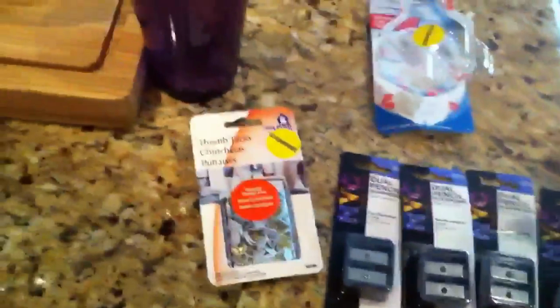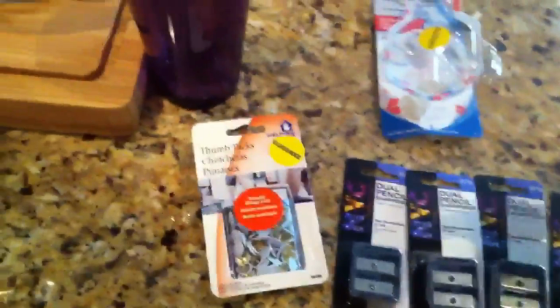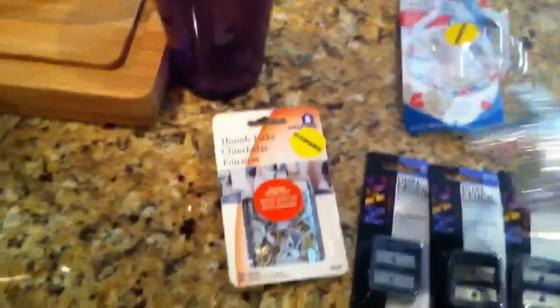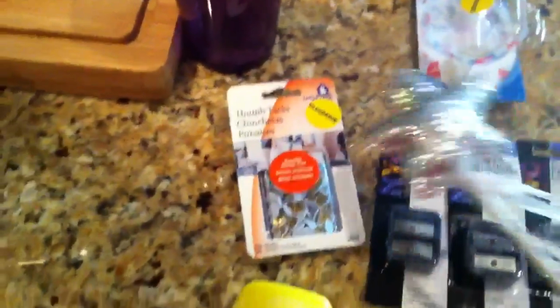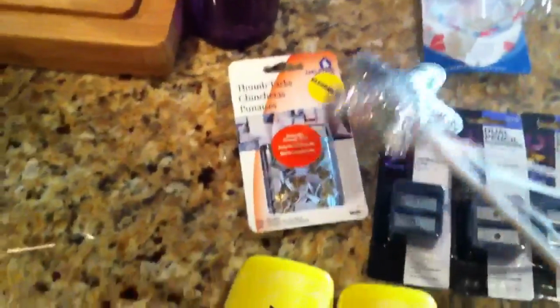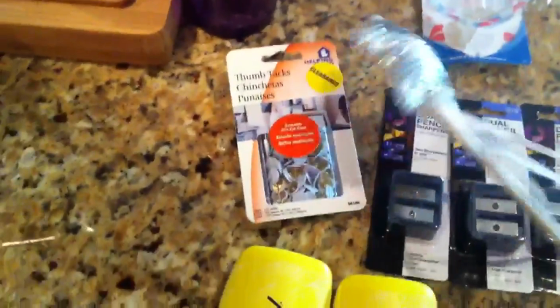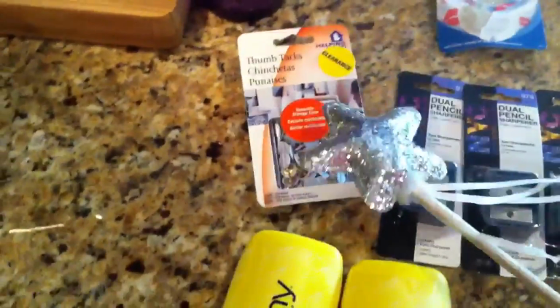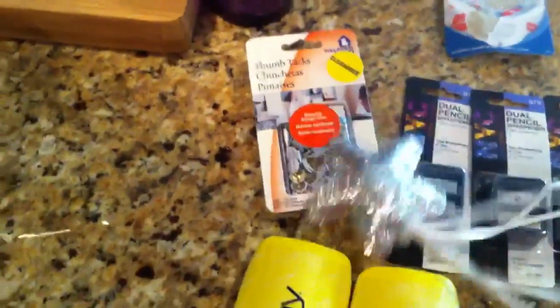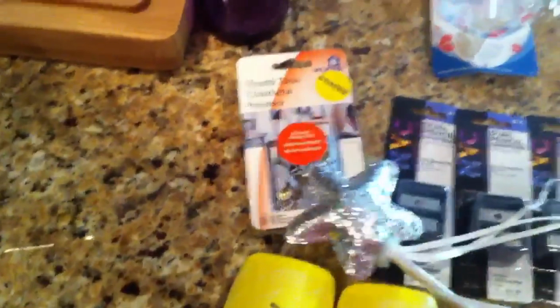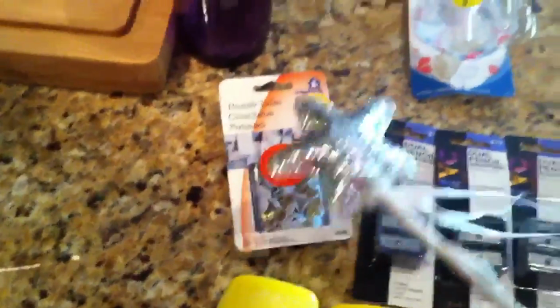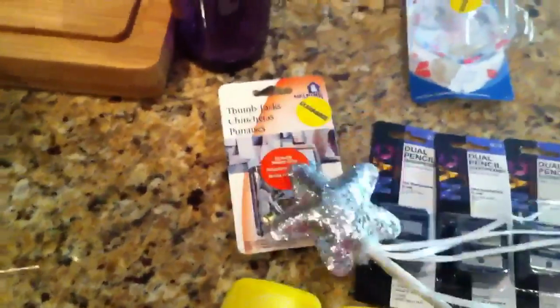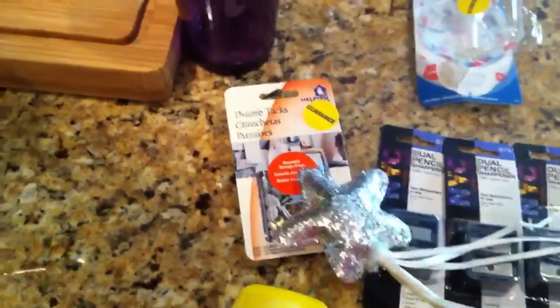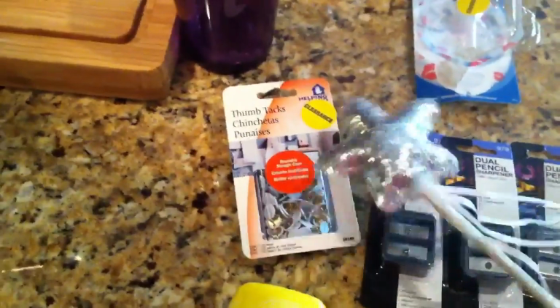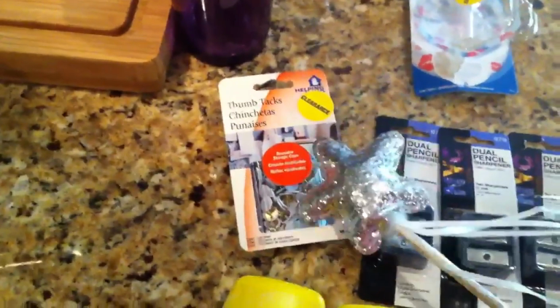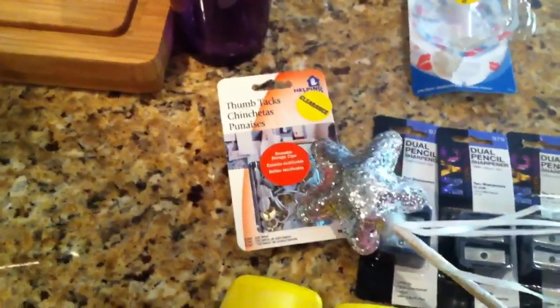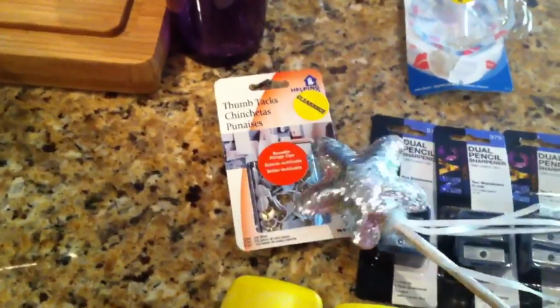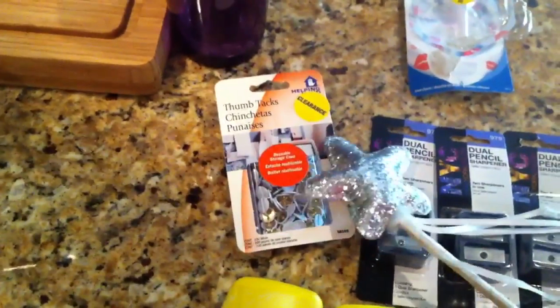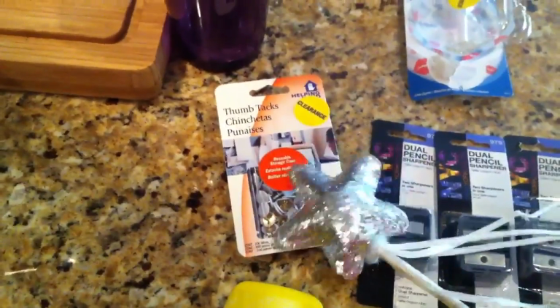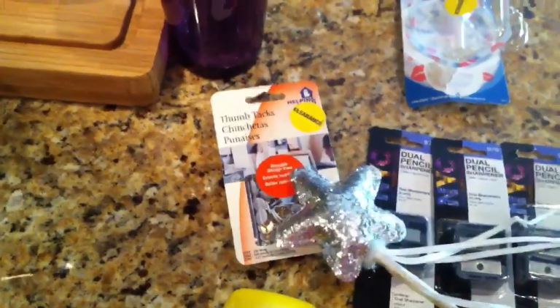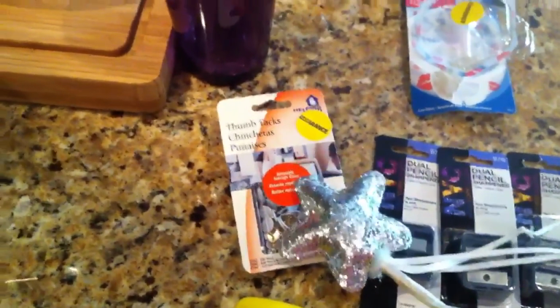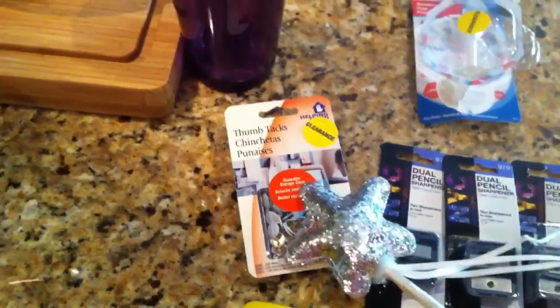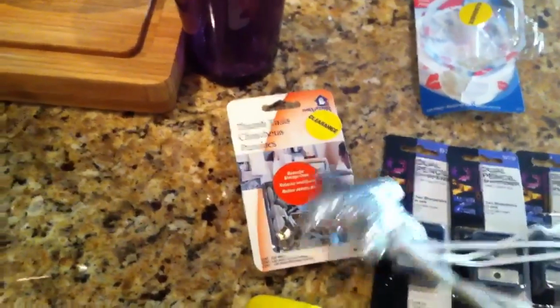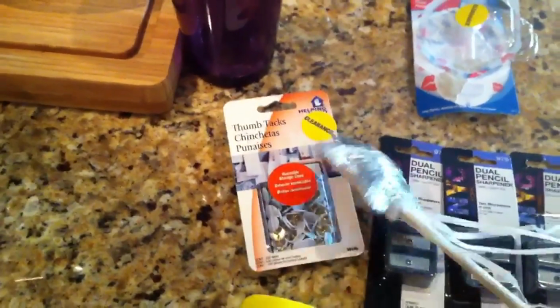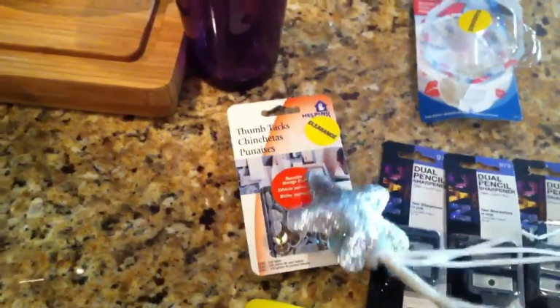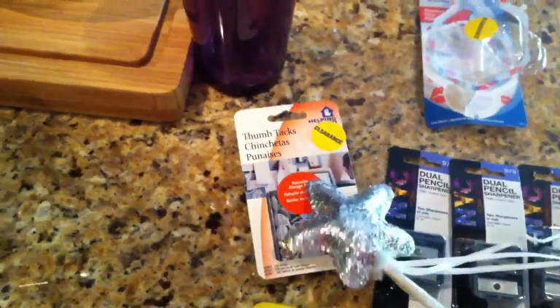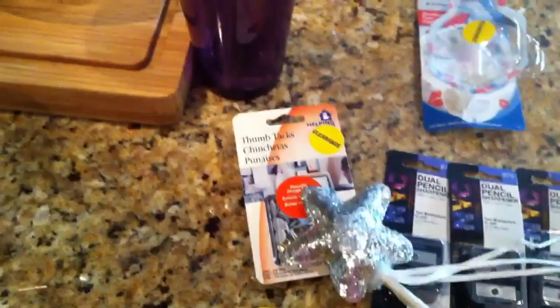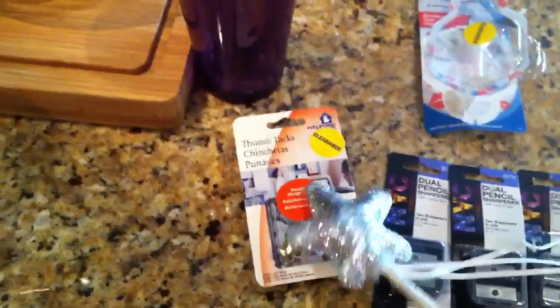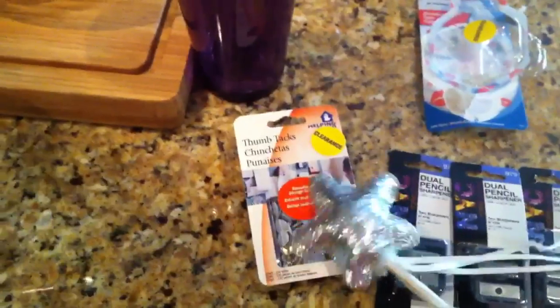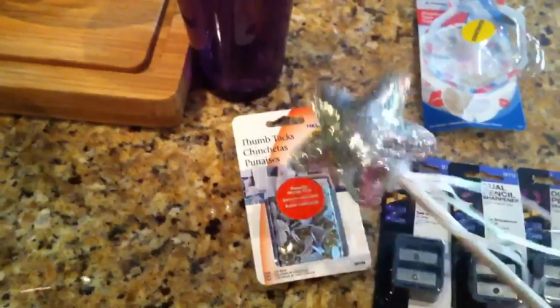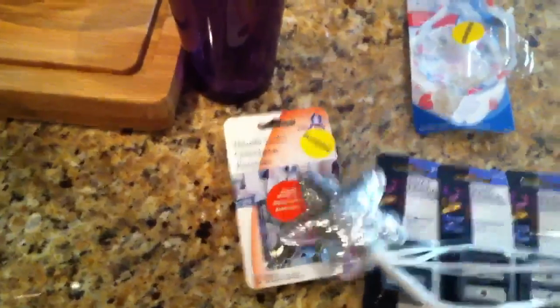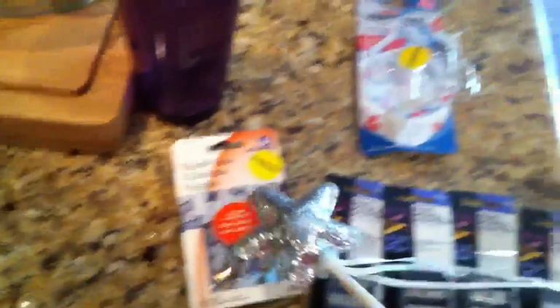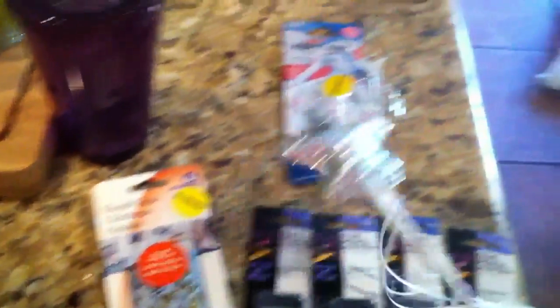I also tried some of the thumbtacks around clearance. These were like $0.74, but no up rewards were printing for me with that.